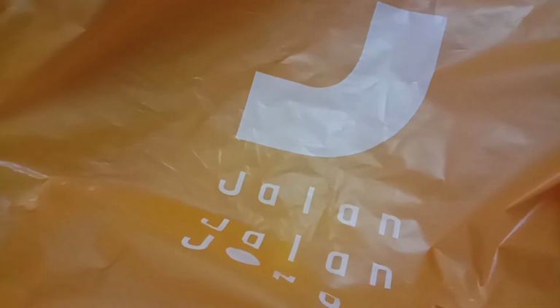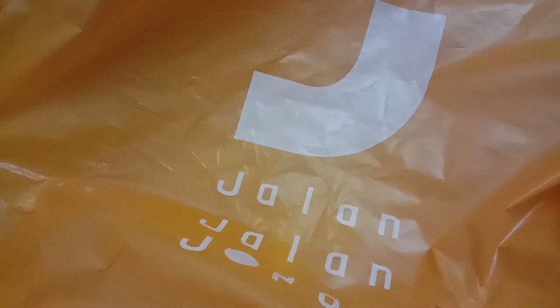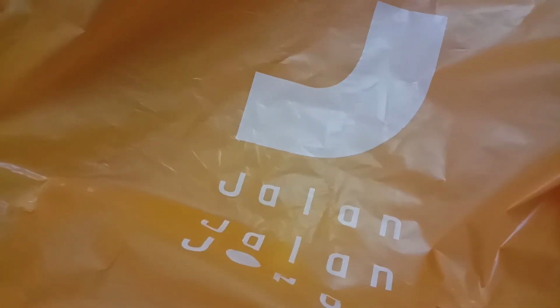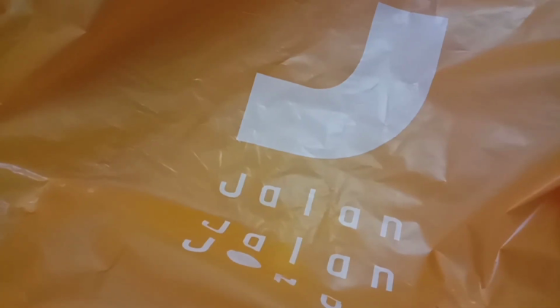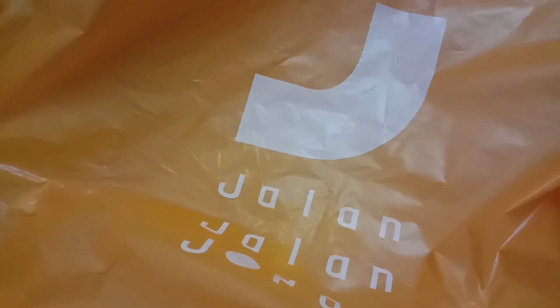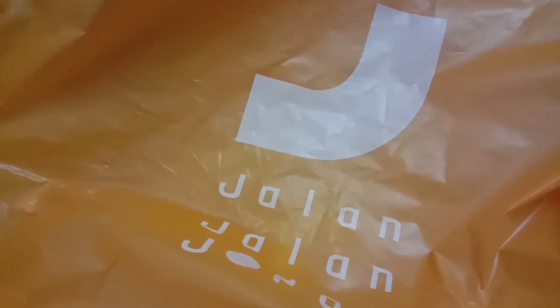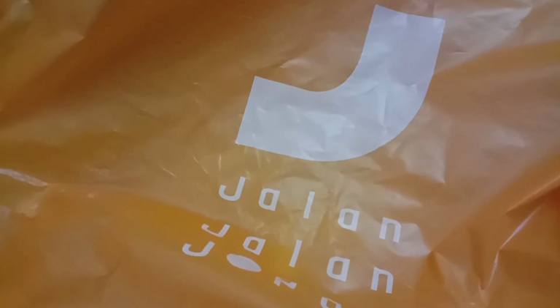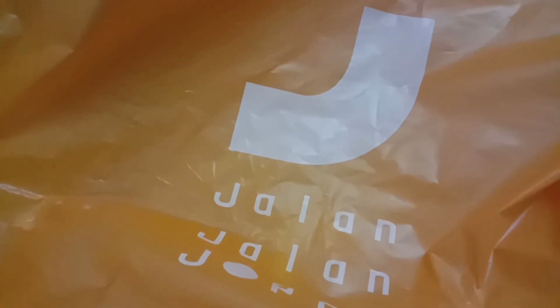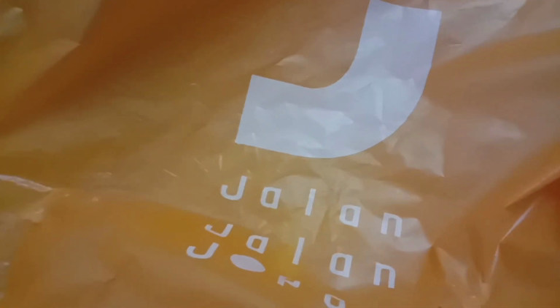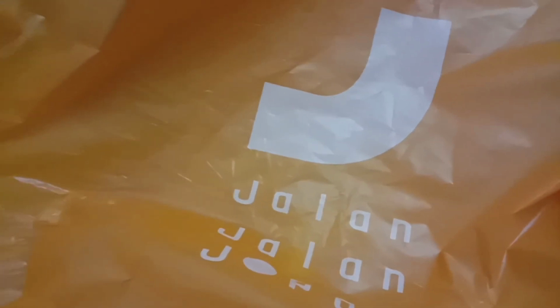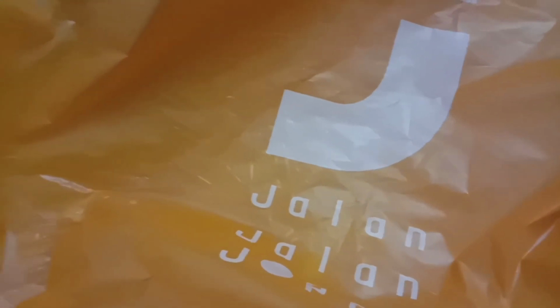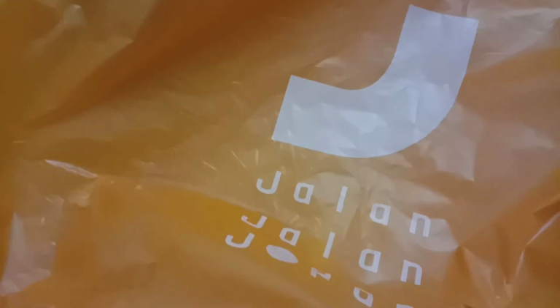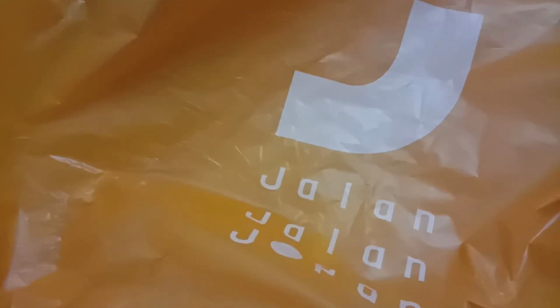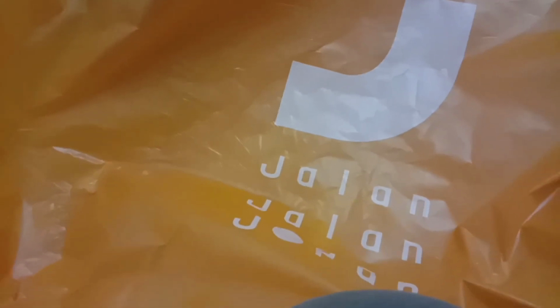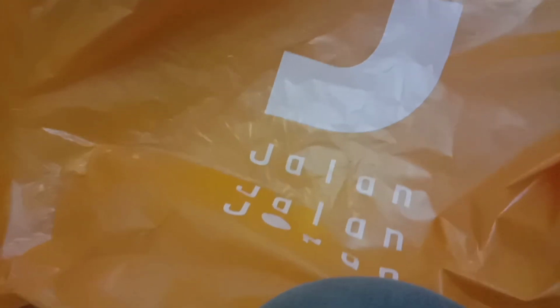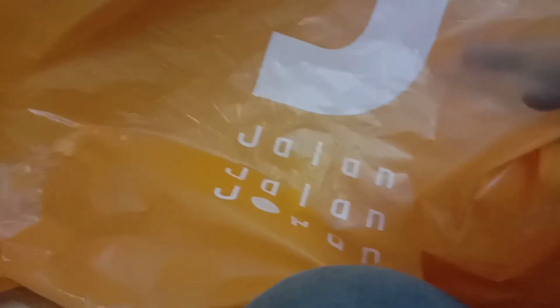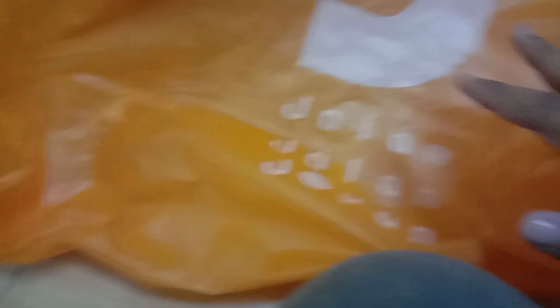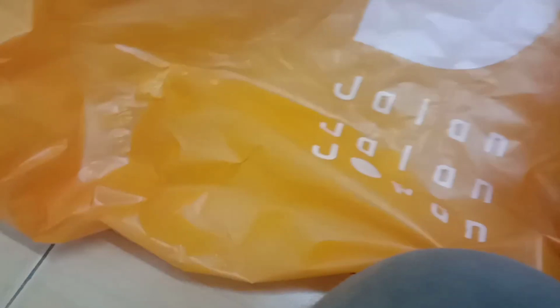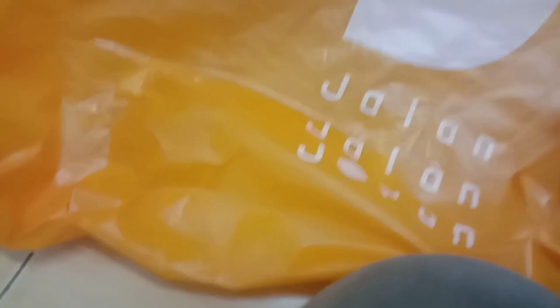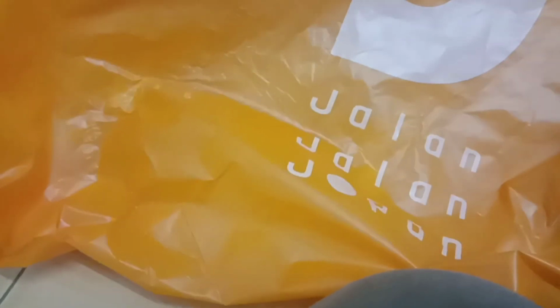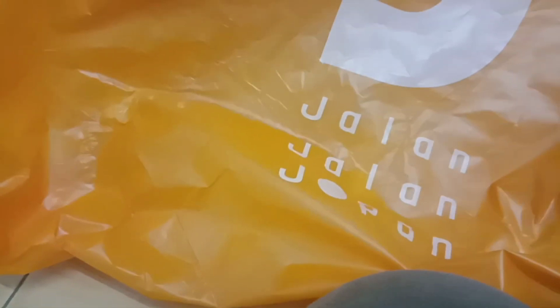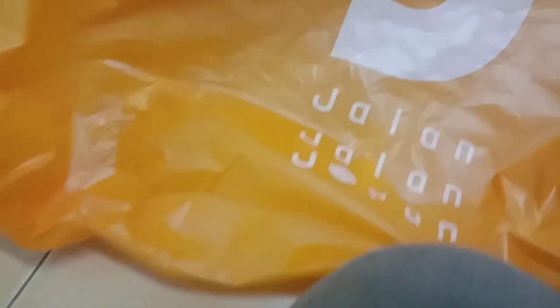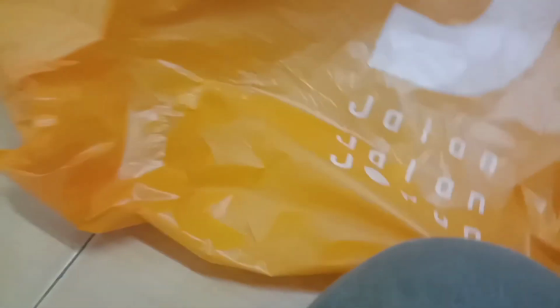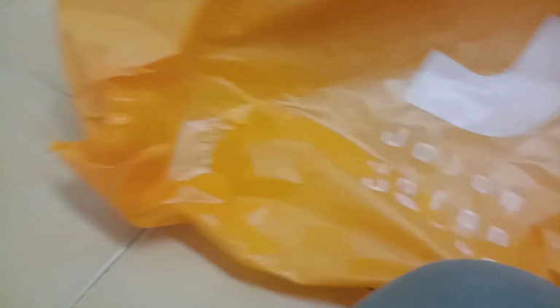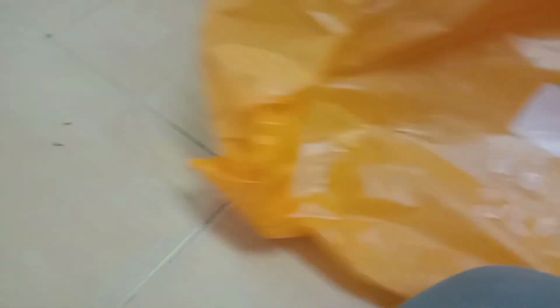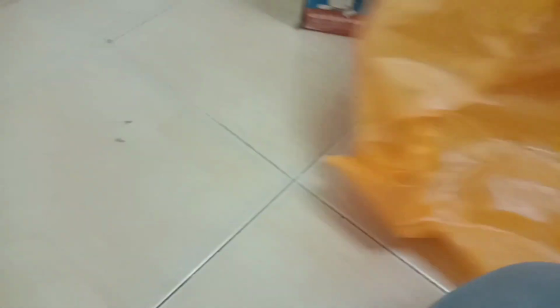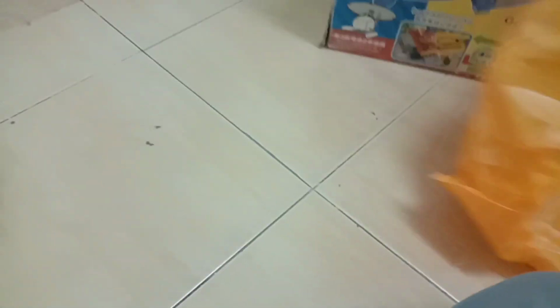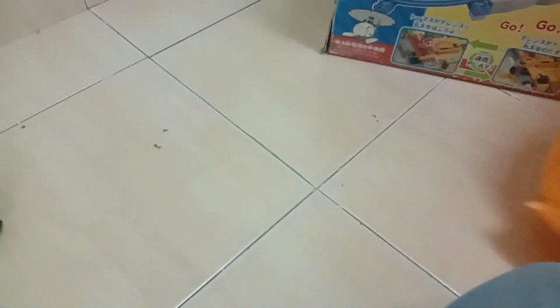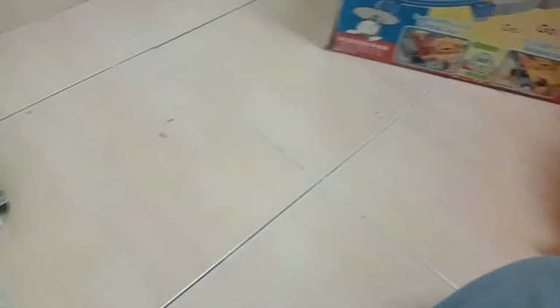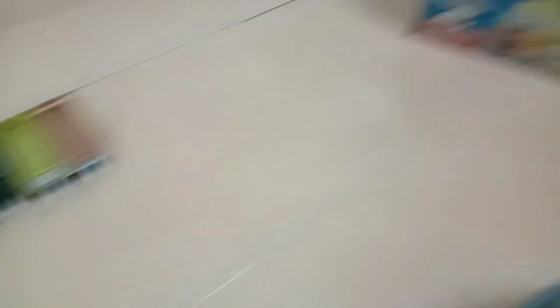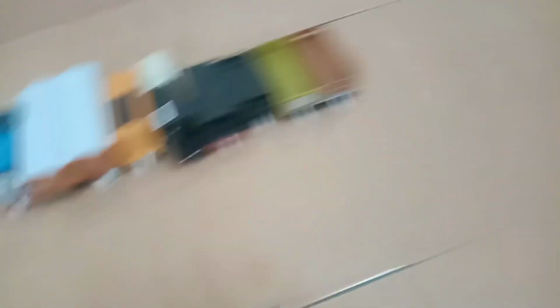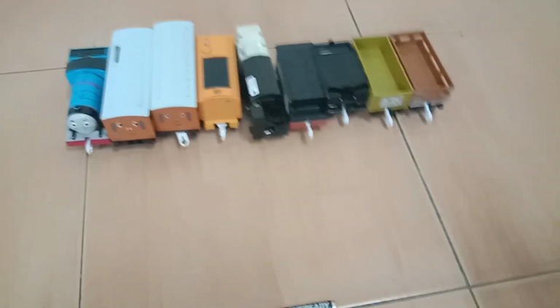Hello everybody, here's engine22biker again. Today I went to the Japanese store again this week, and here are all the things I got.